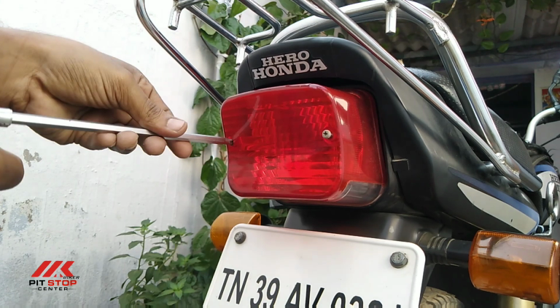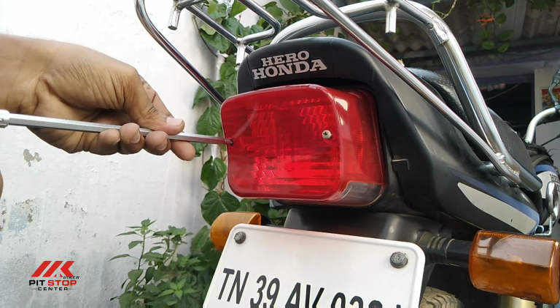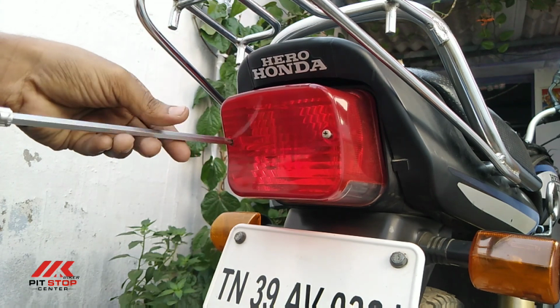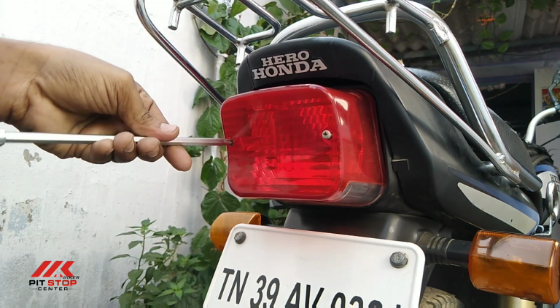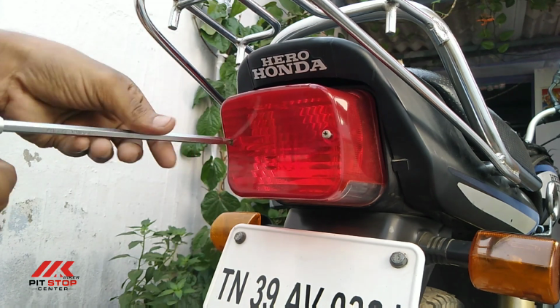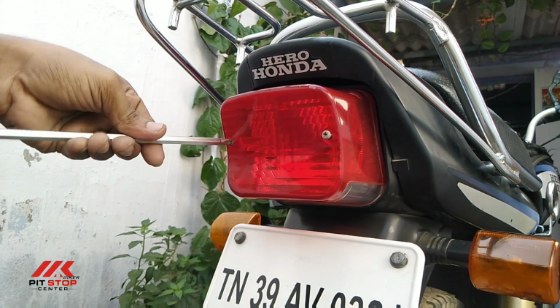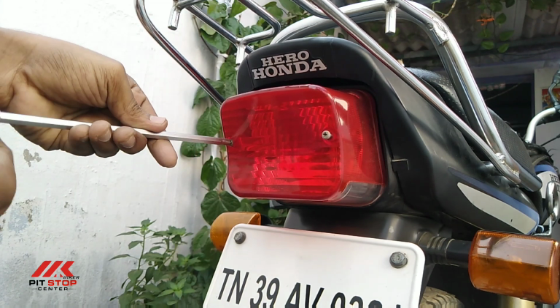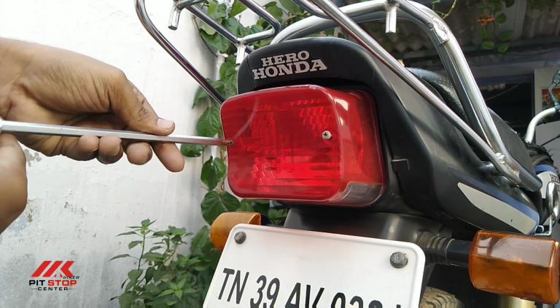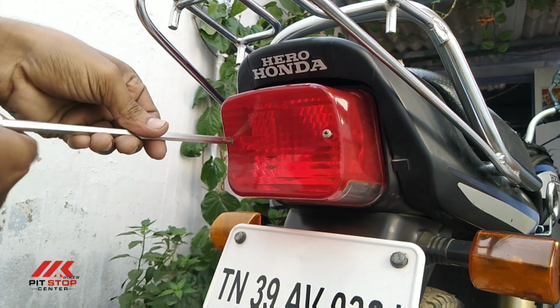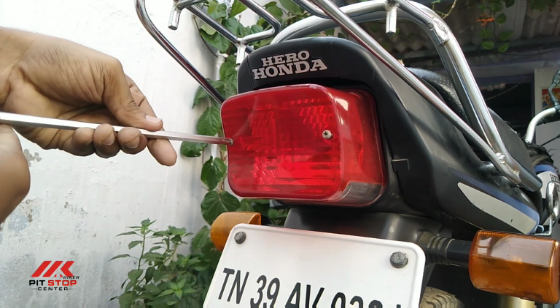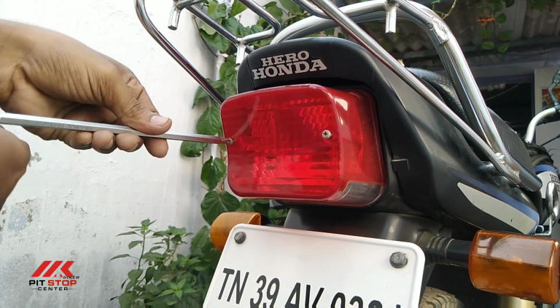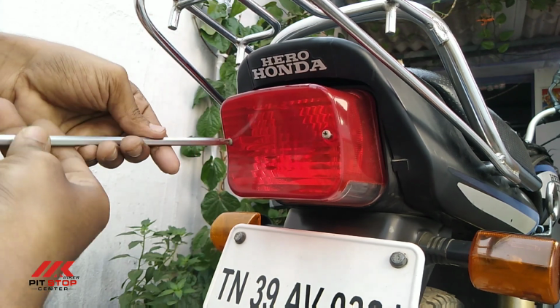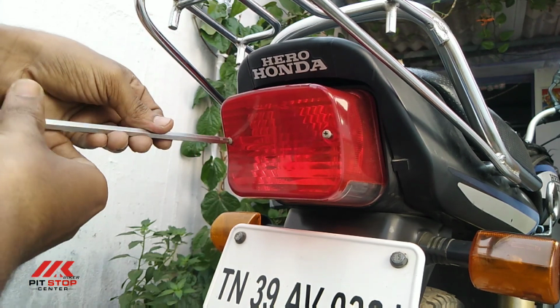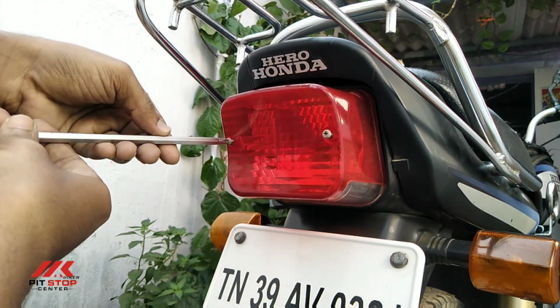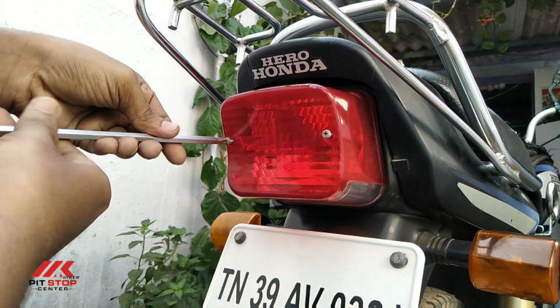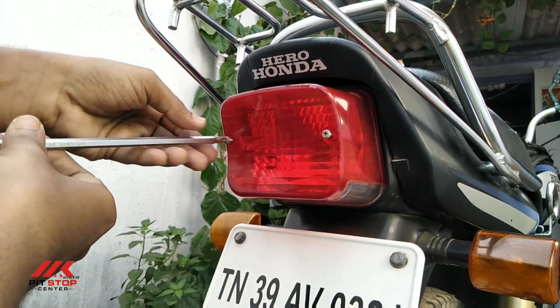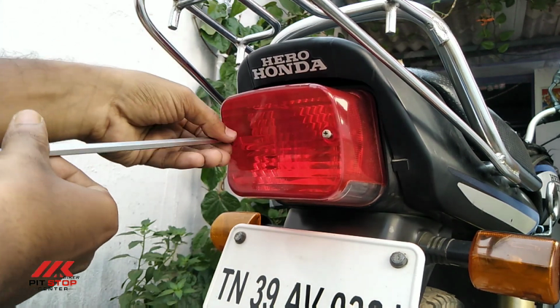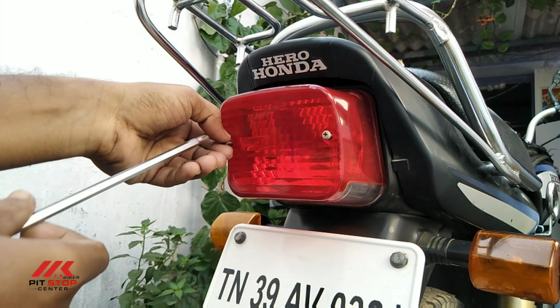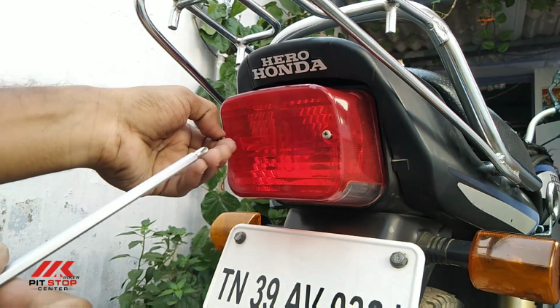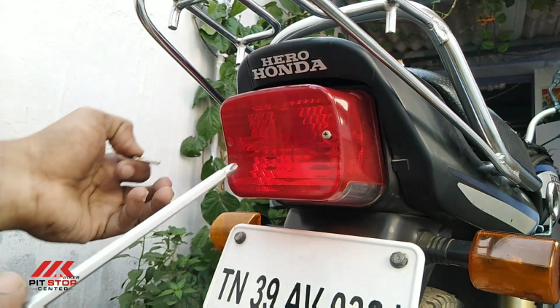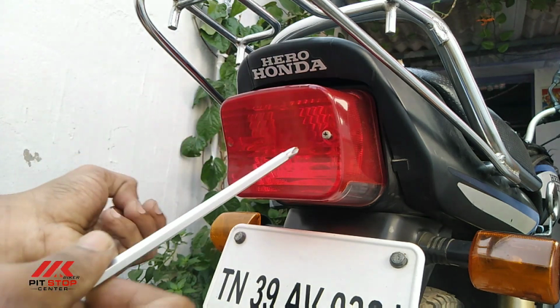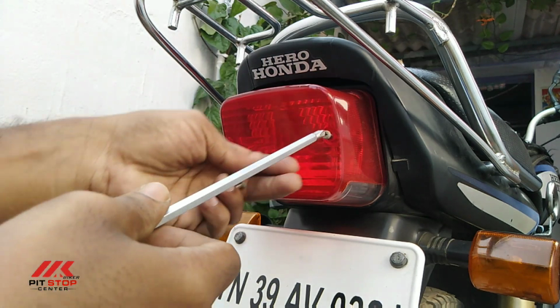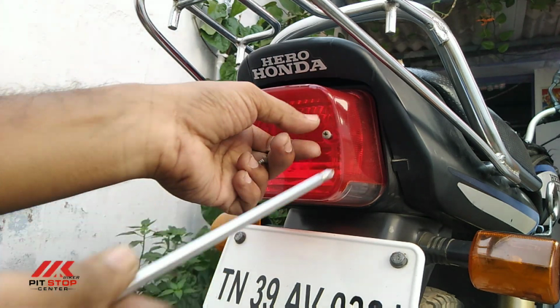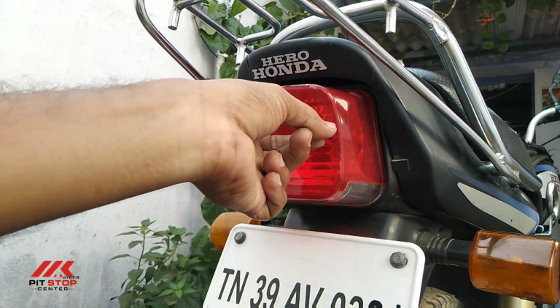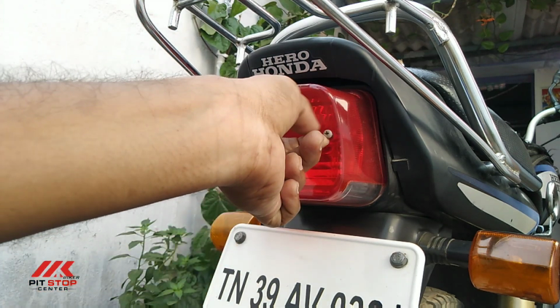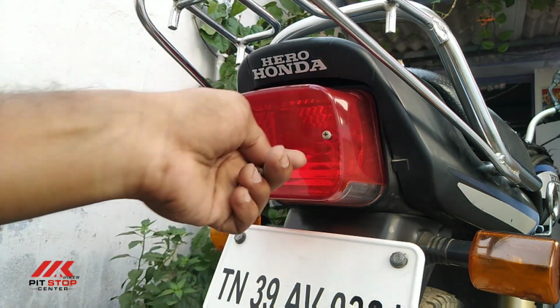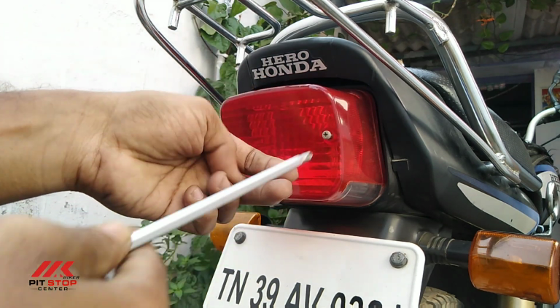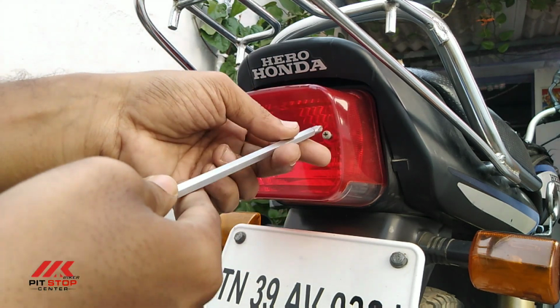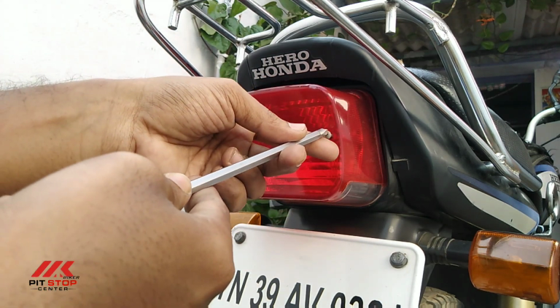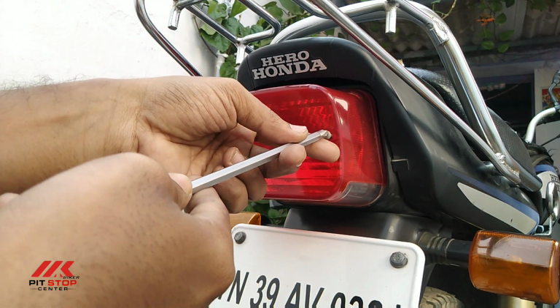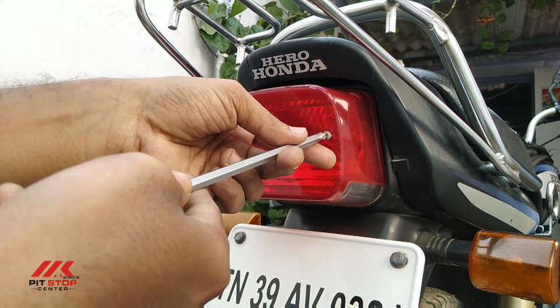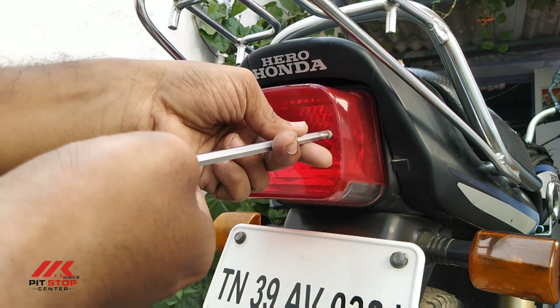If you are looking at the LED bulb, you can swap in the LED. Make sure that the LED fits and works better.